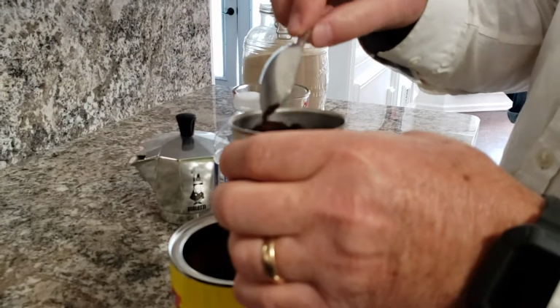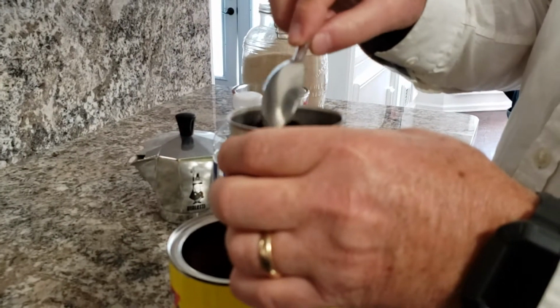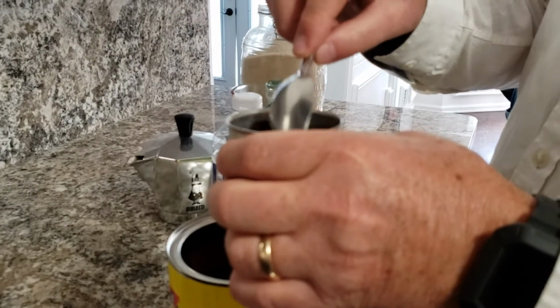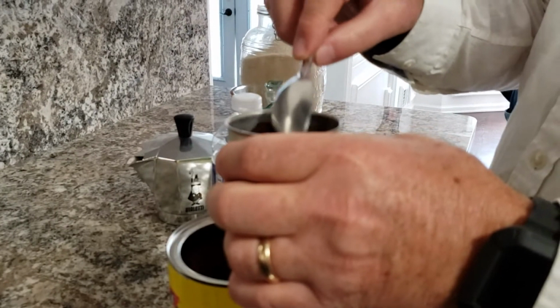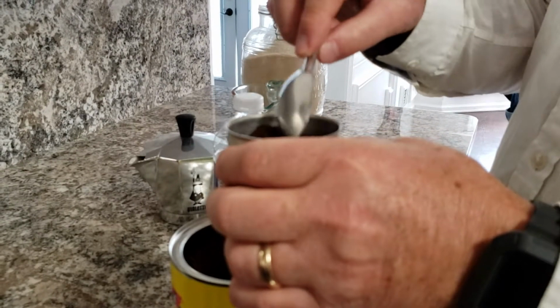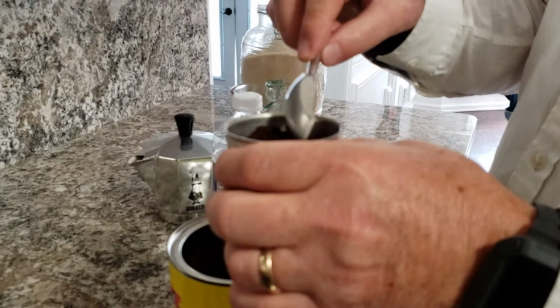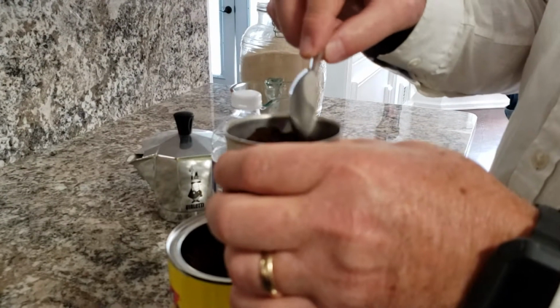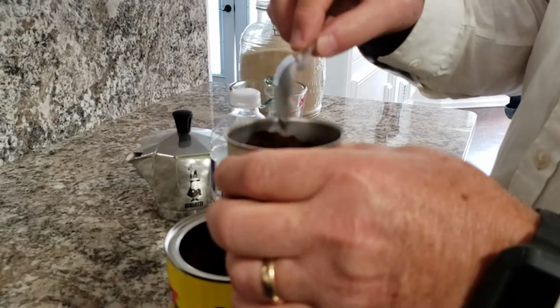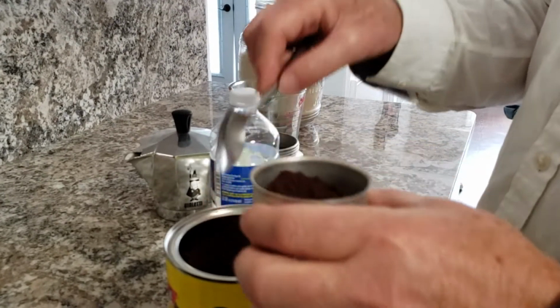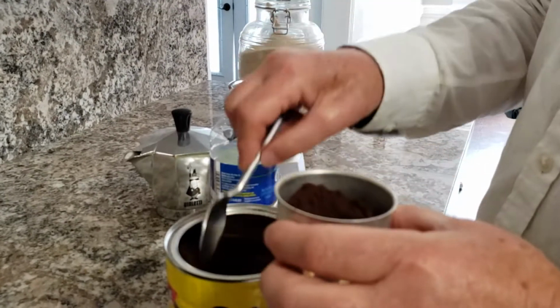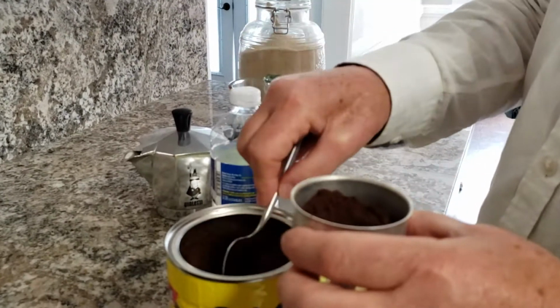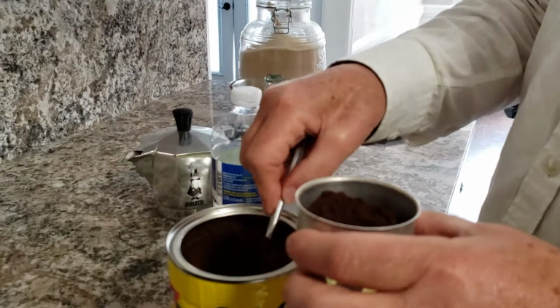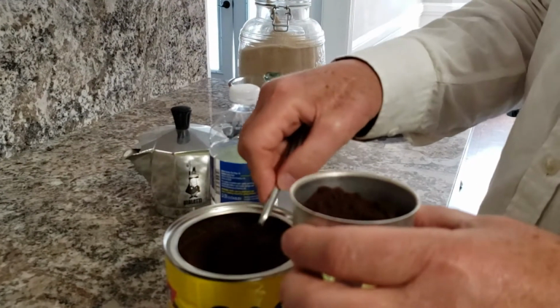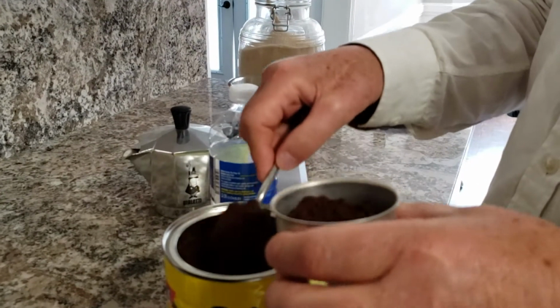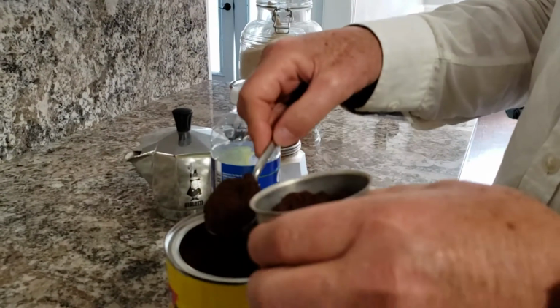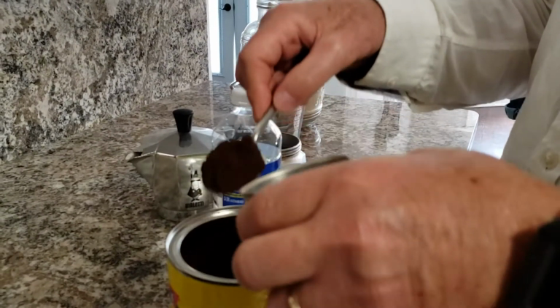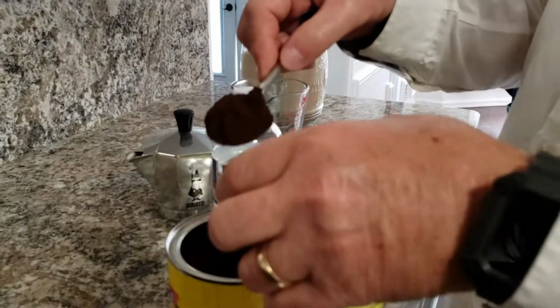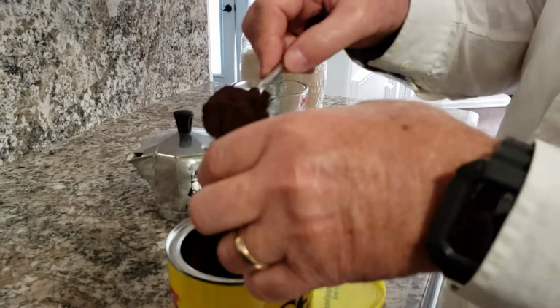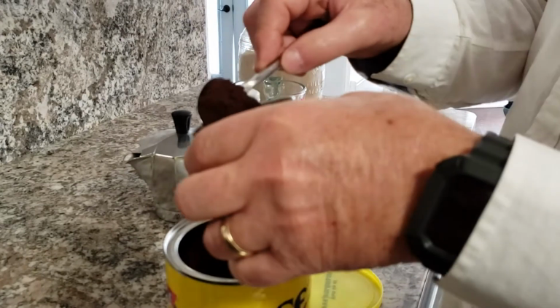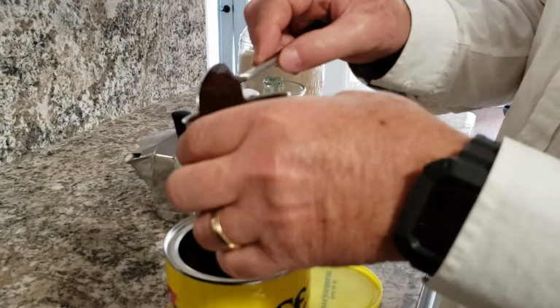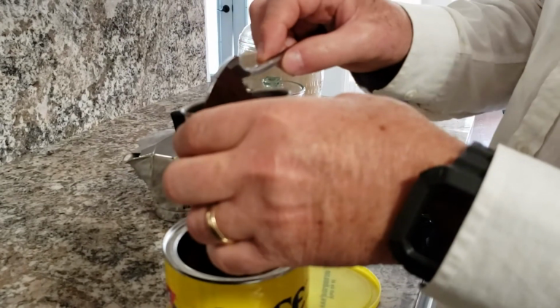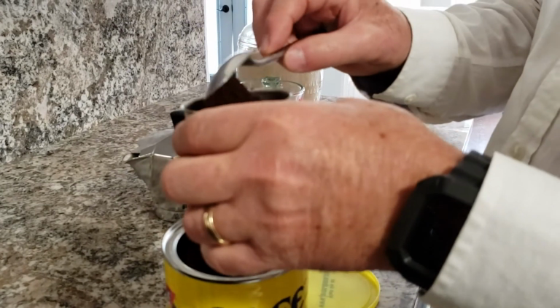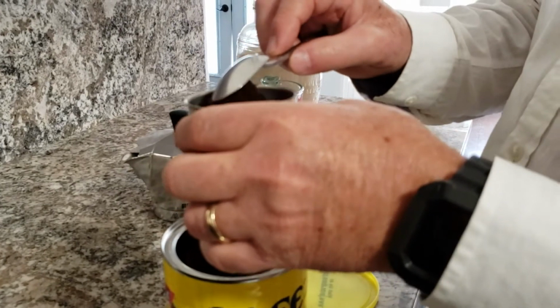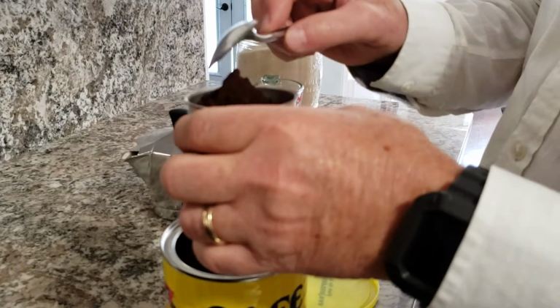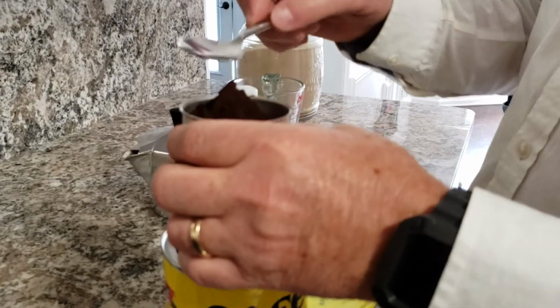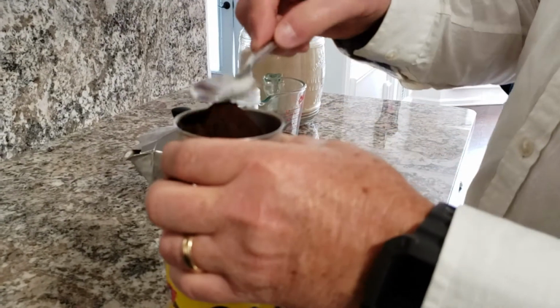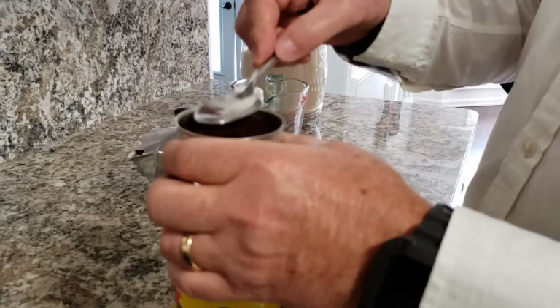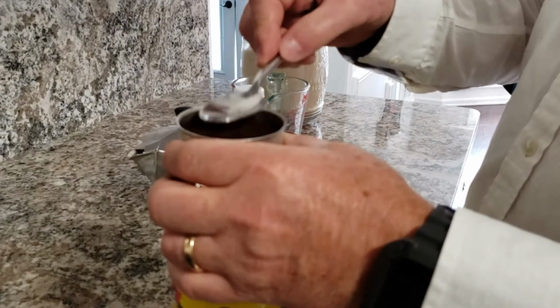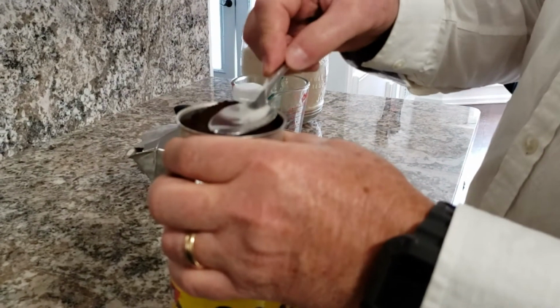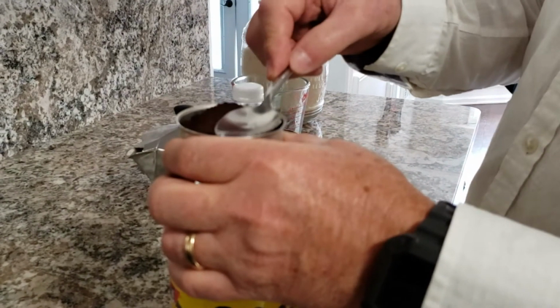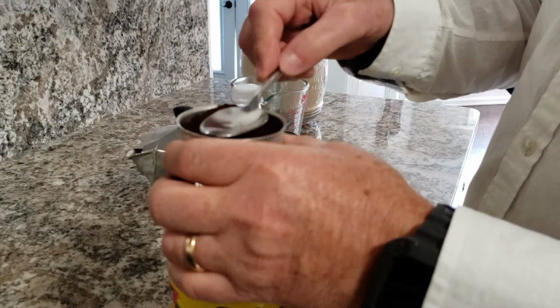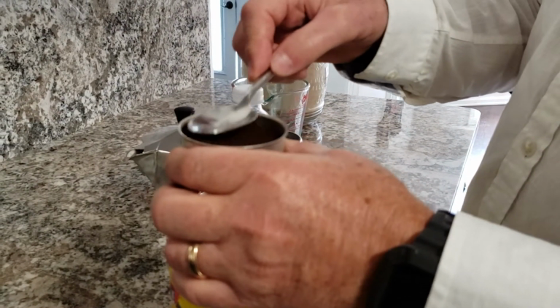Filling the container — this is step number one and you're gonna pack it. Pack it down tight.